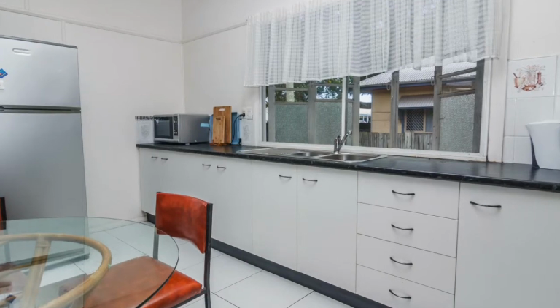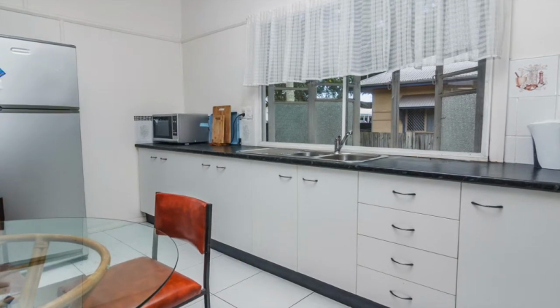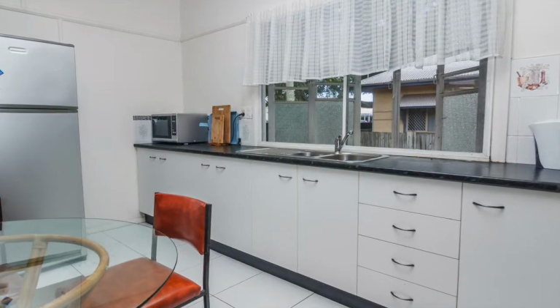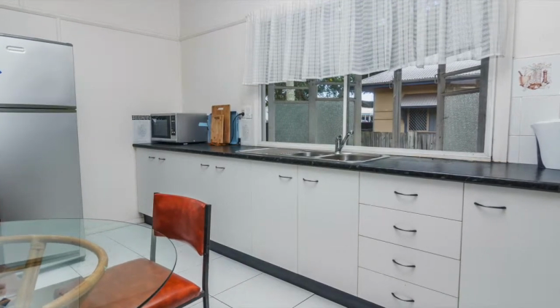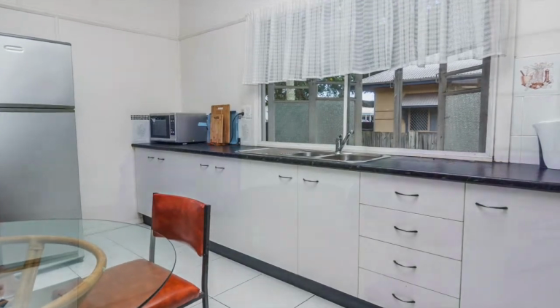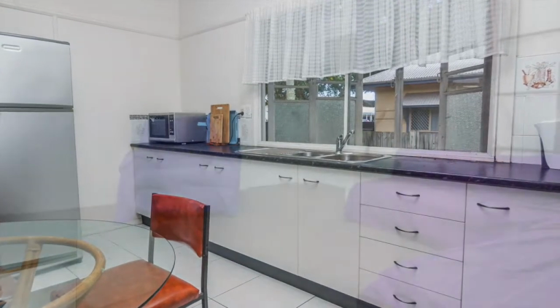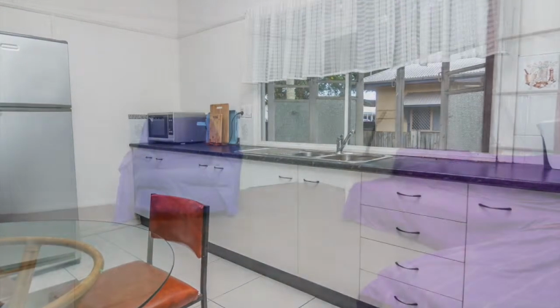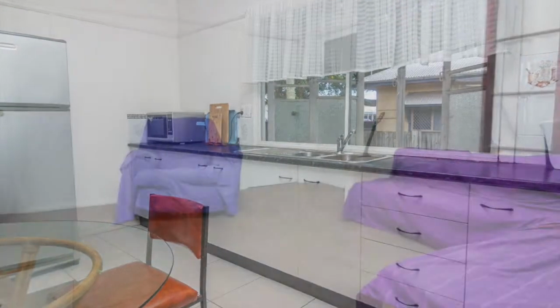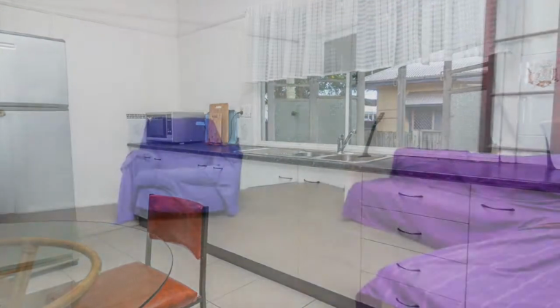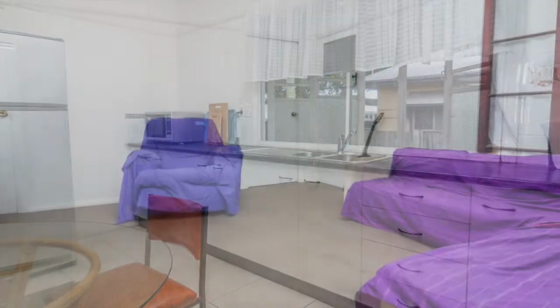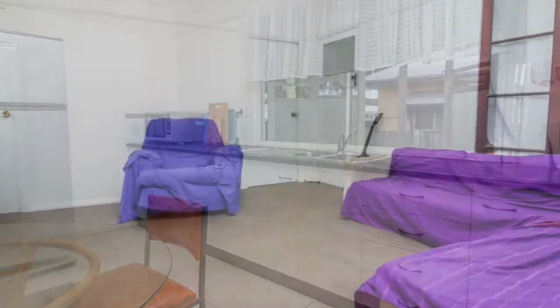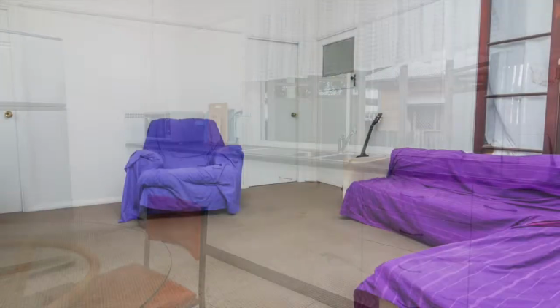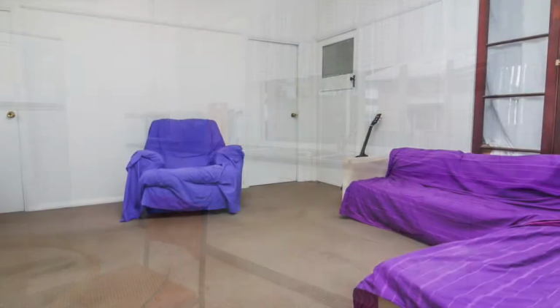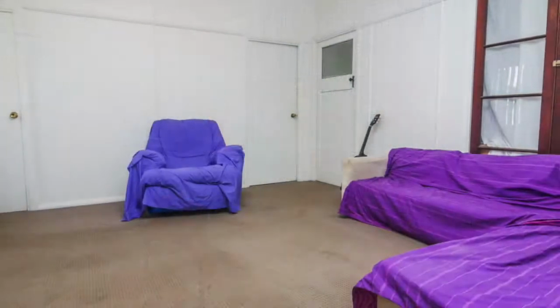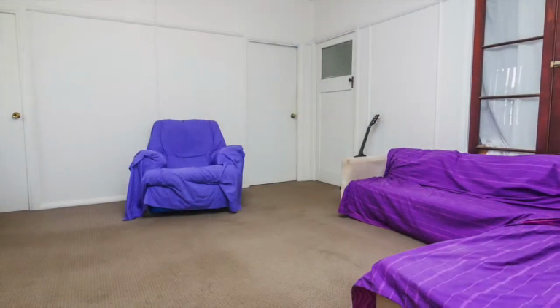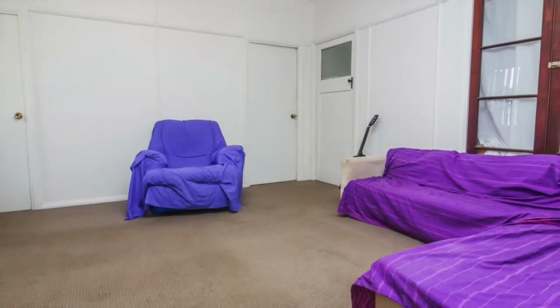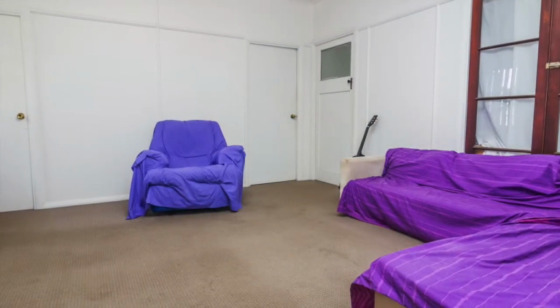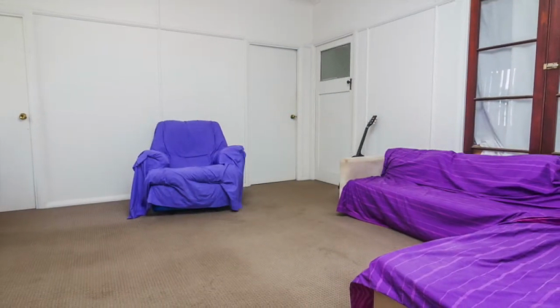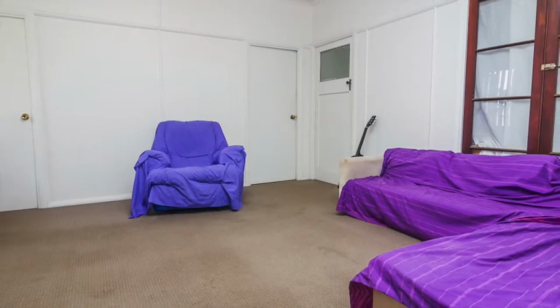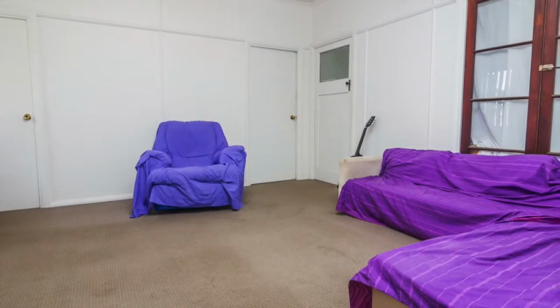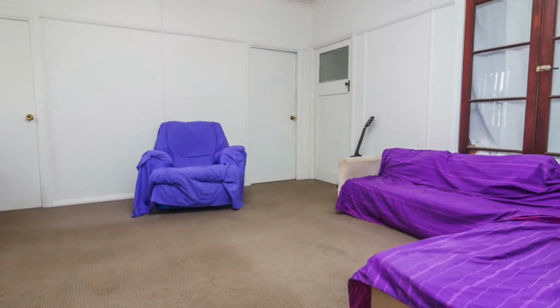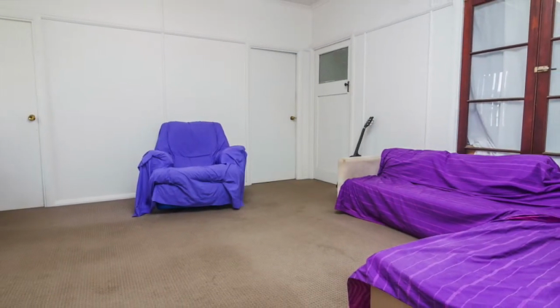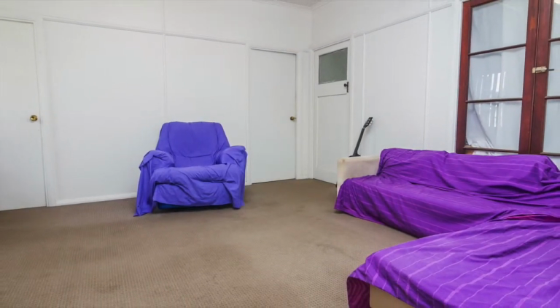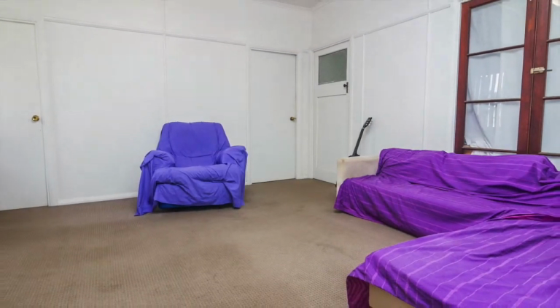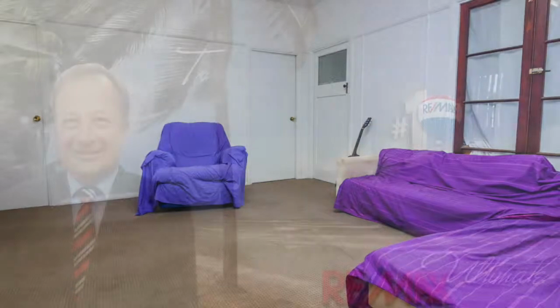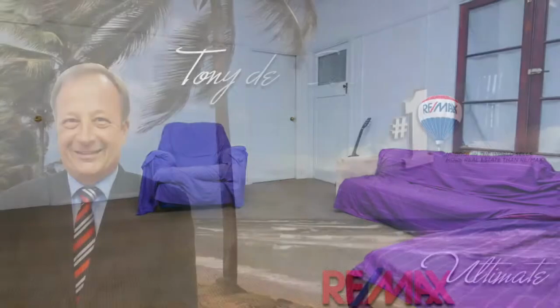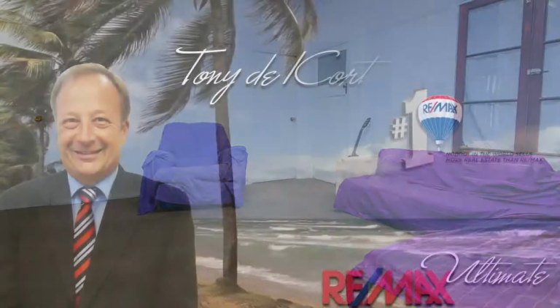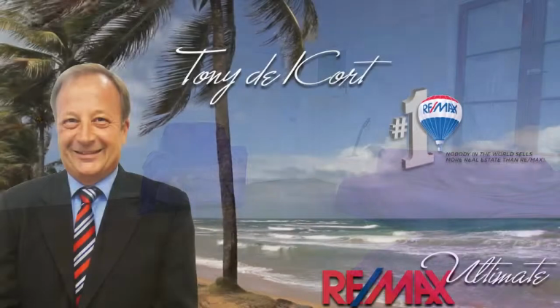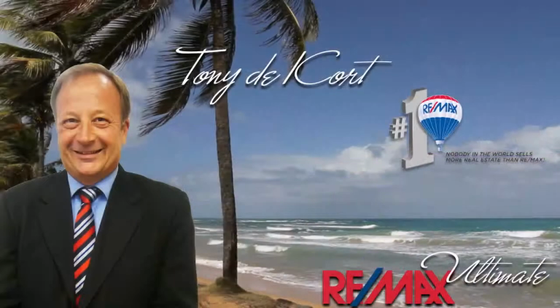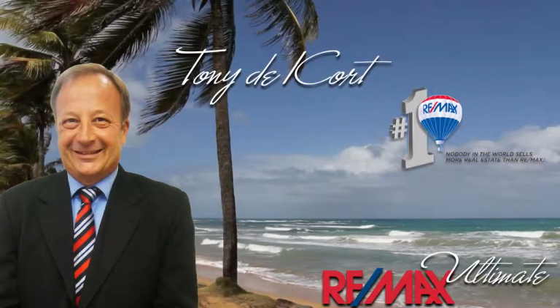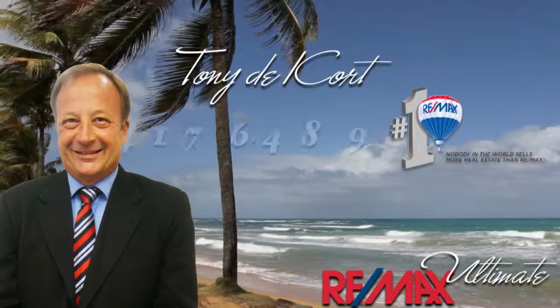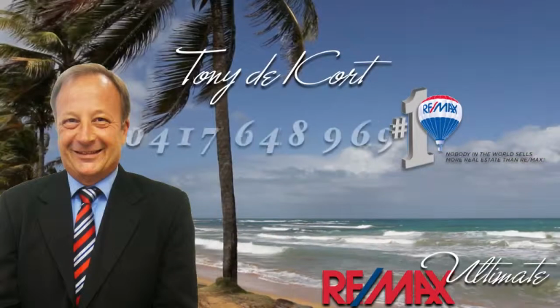Don't be the one to wait and then be told, I'm sorry that property's just been sold. Call Tony right now.